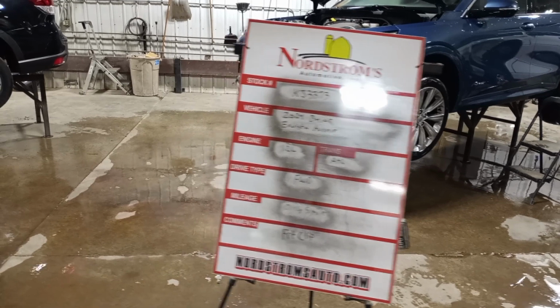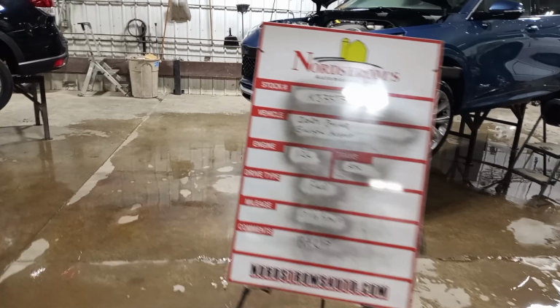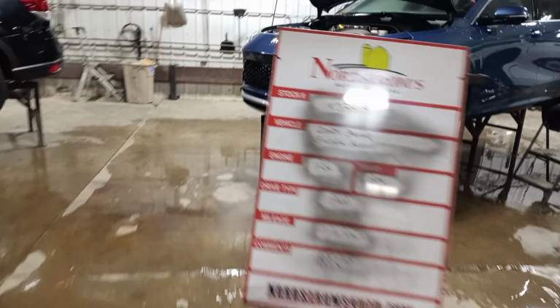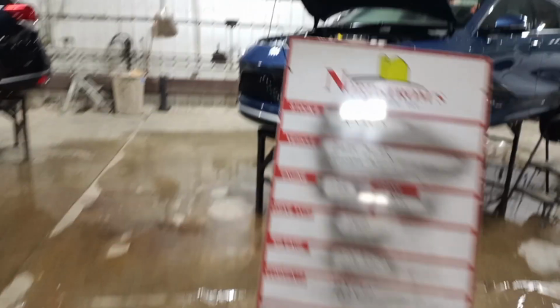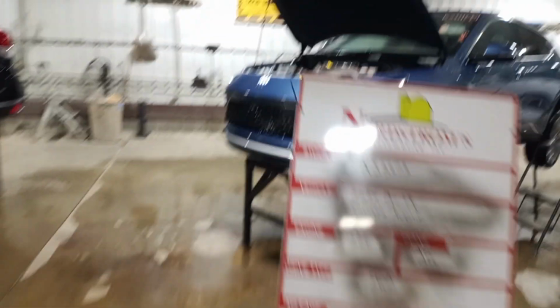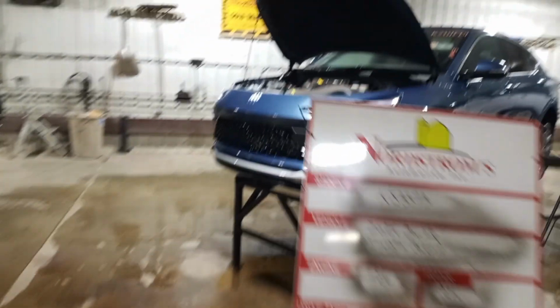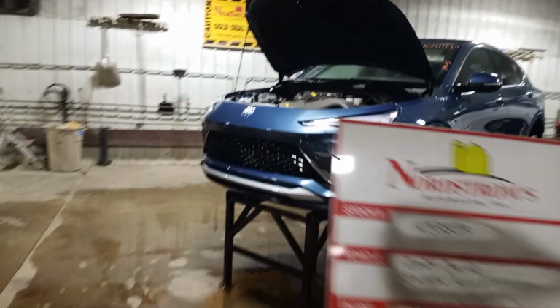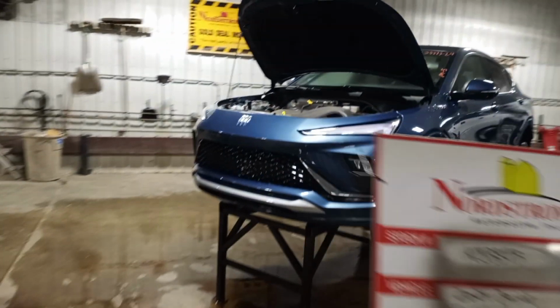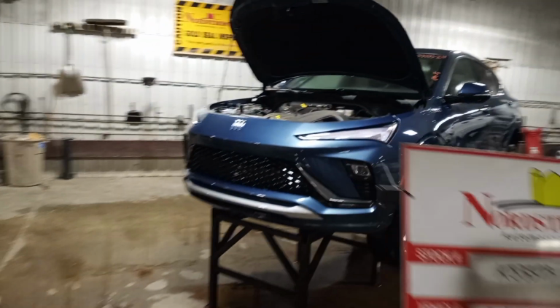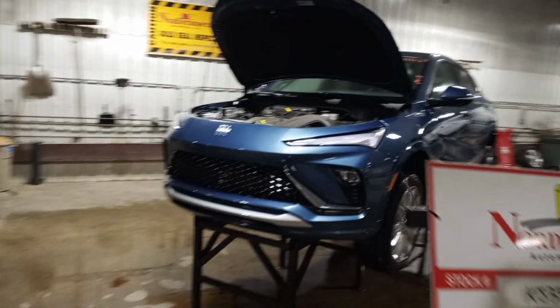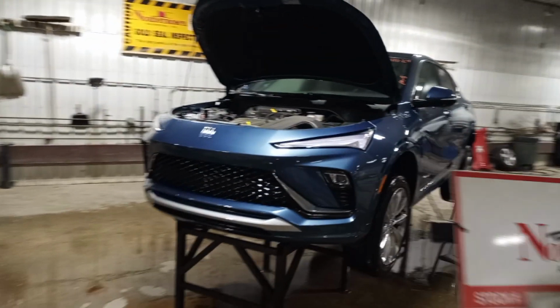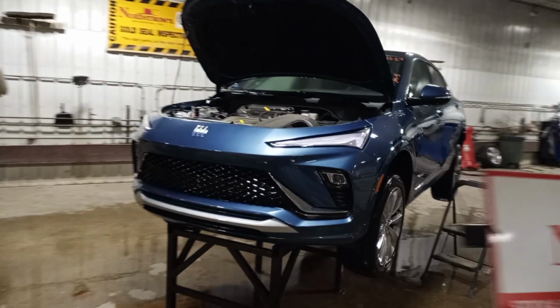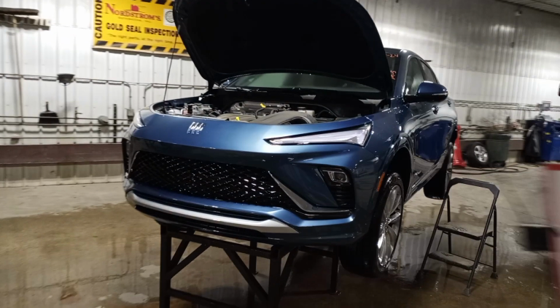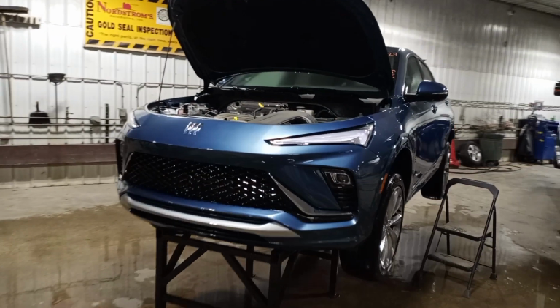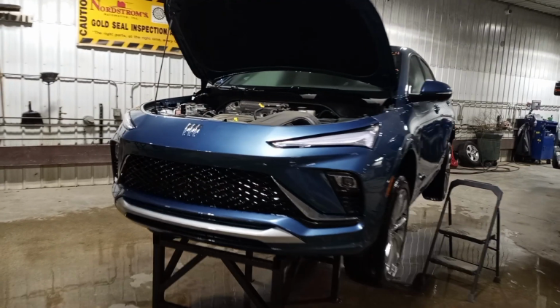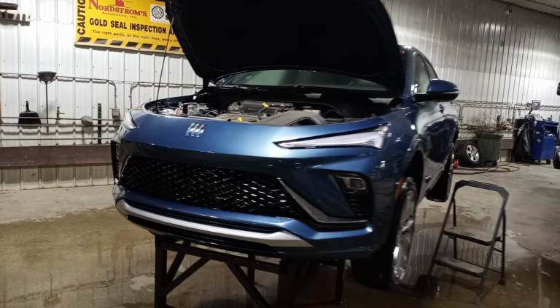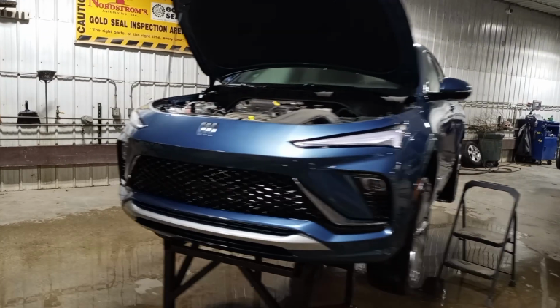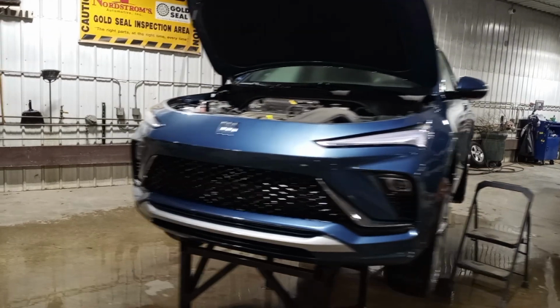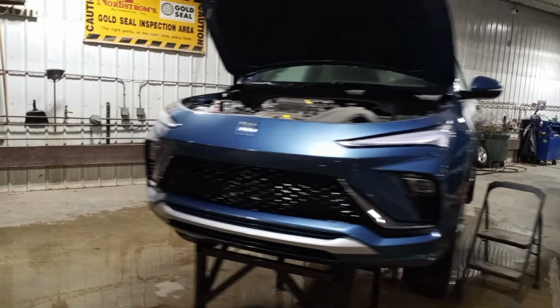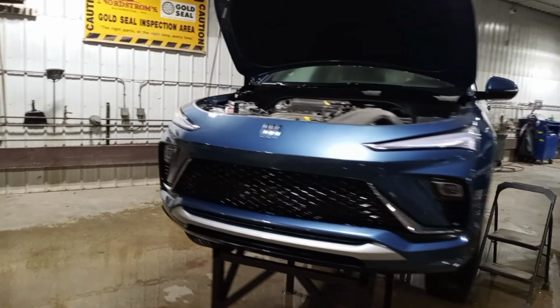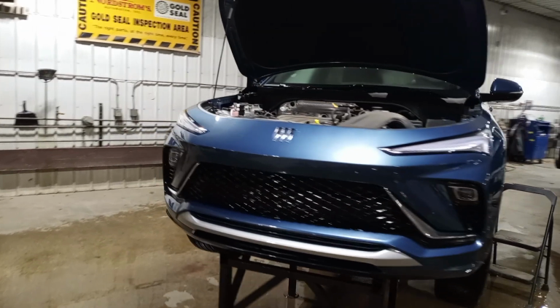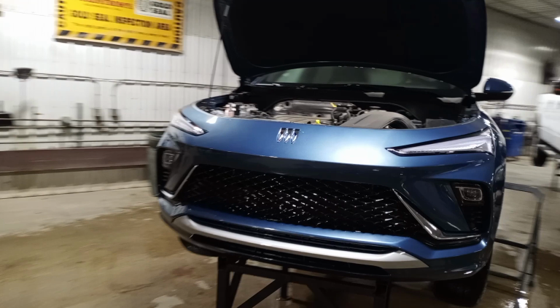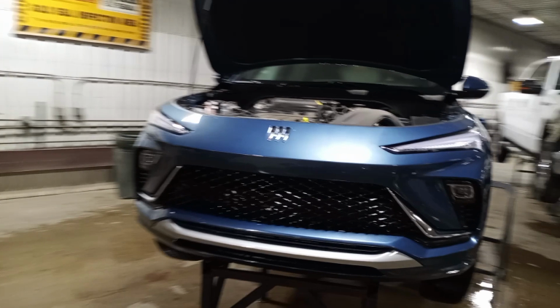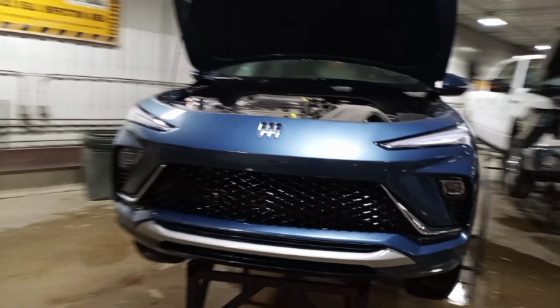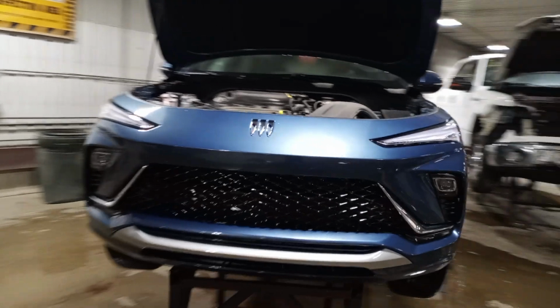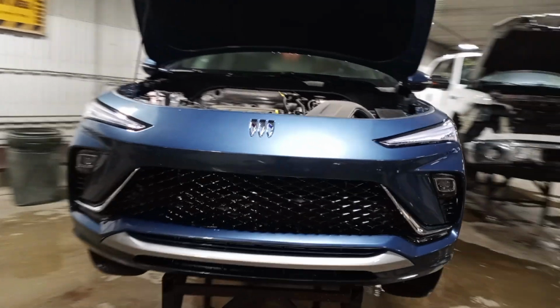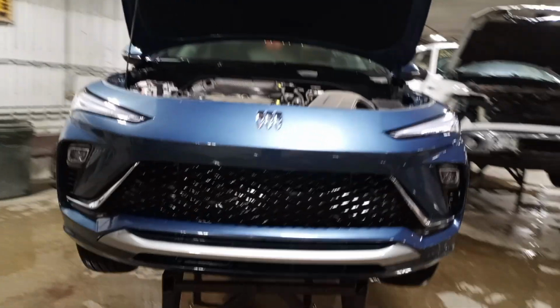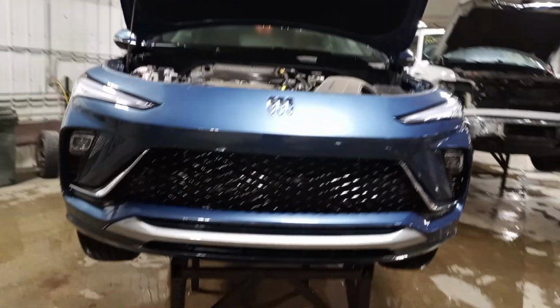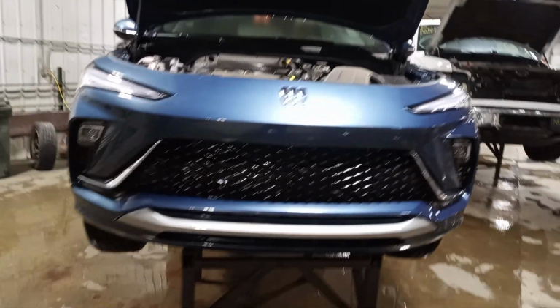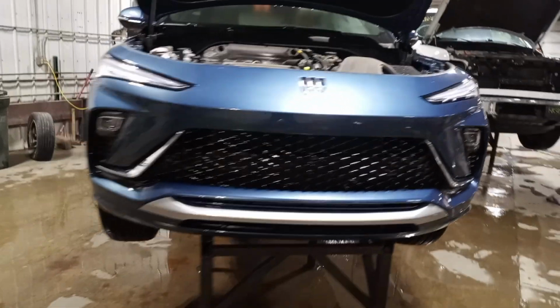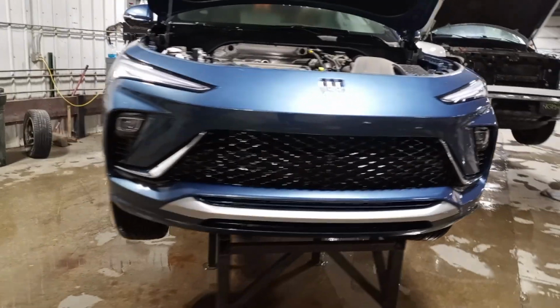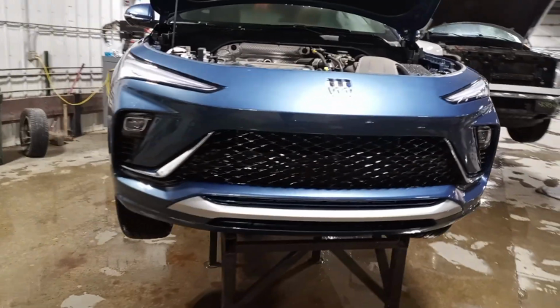This one will have a front clip on inventory. This is a parts-only vehicle. It does have roof damage.